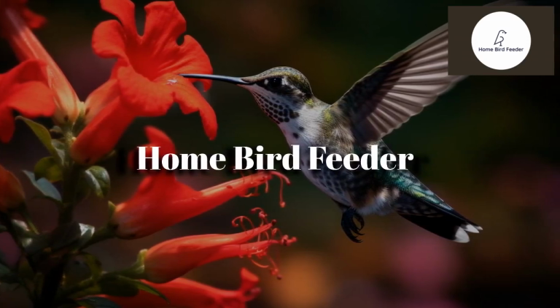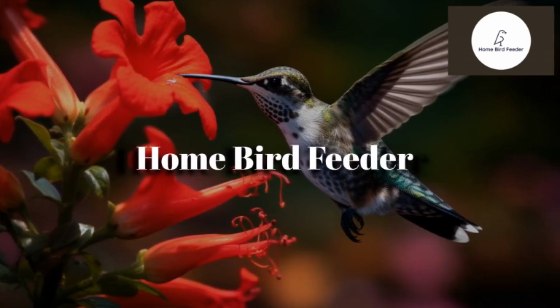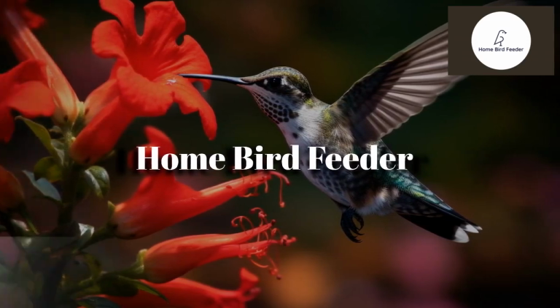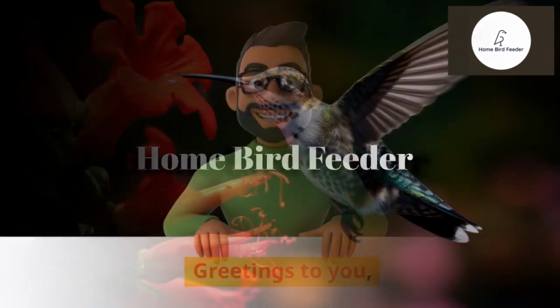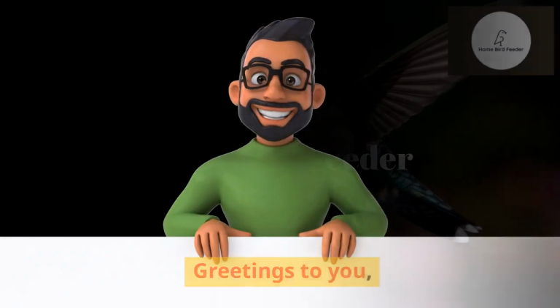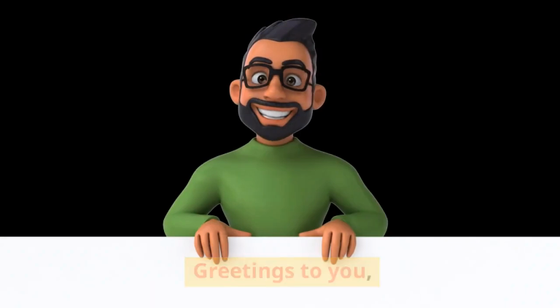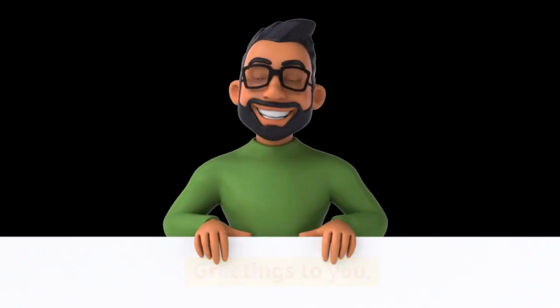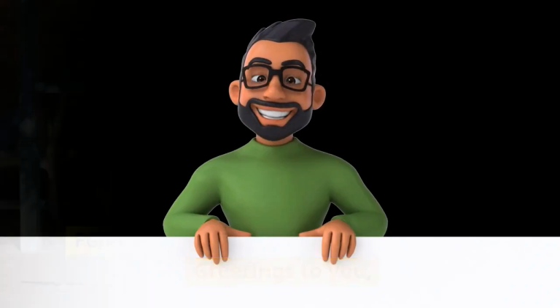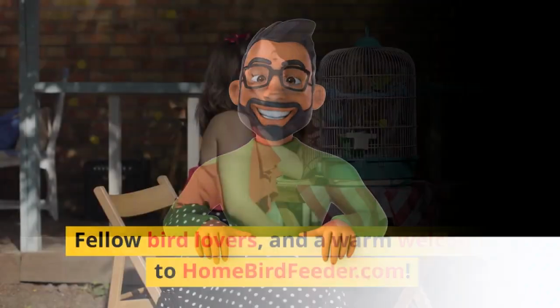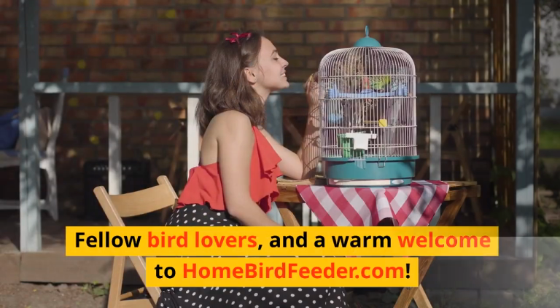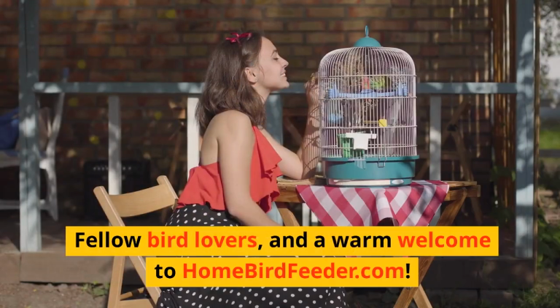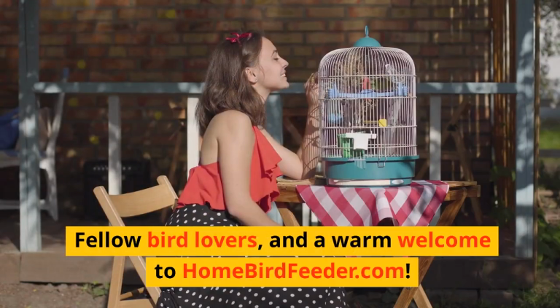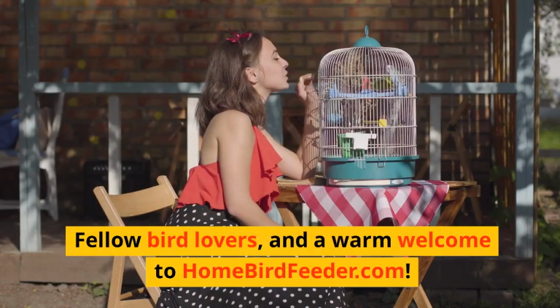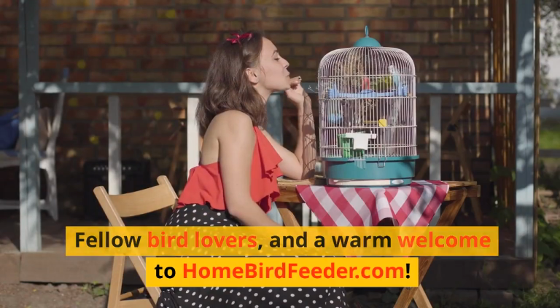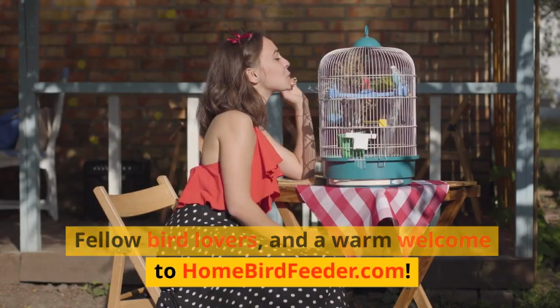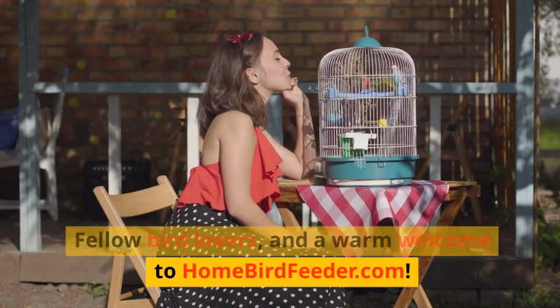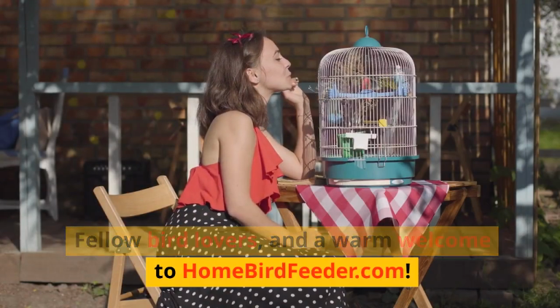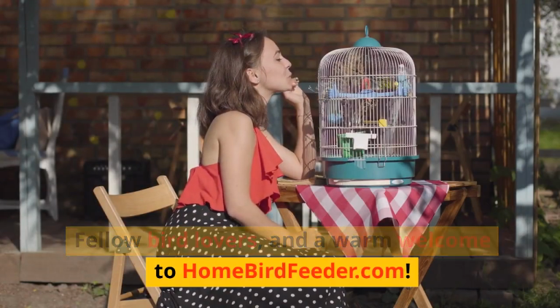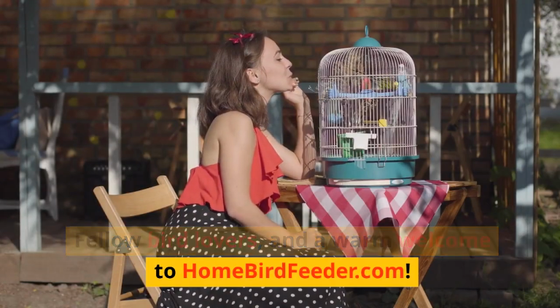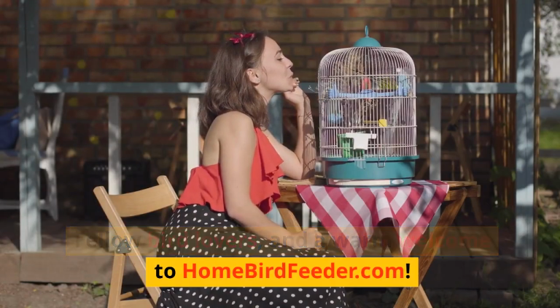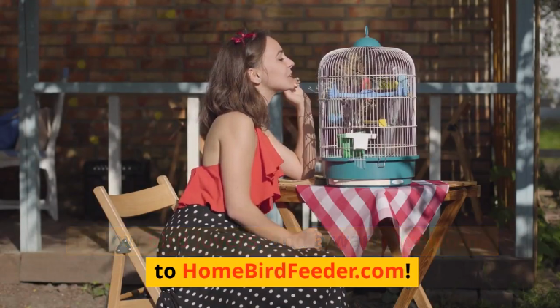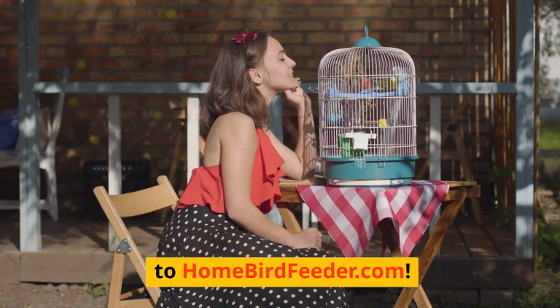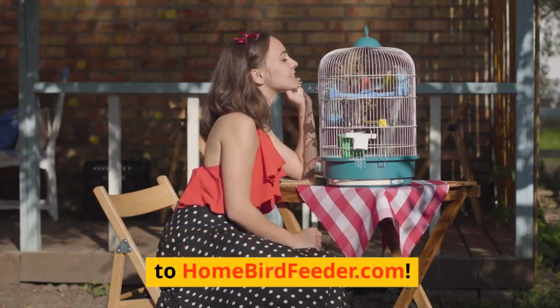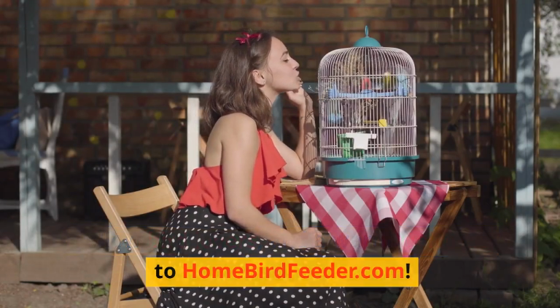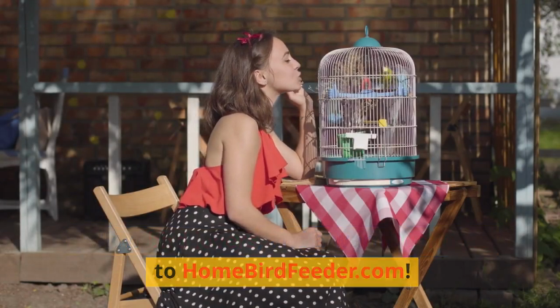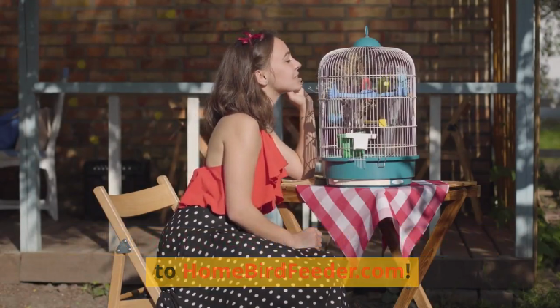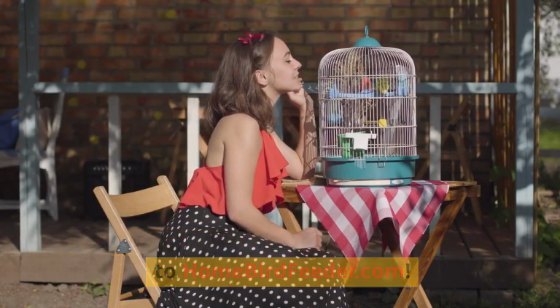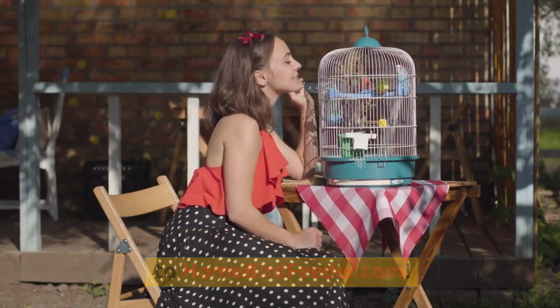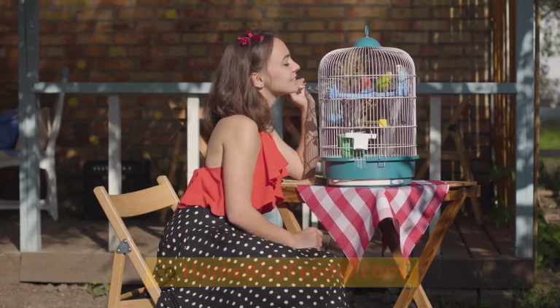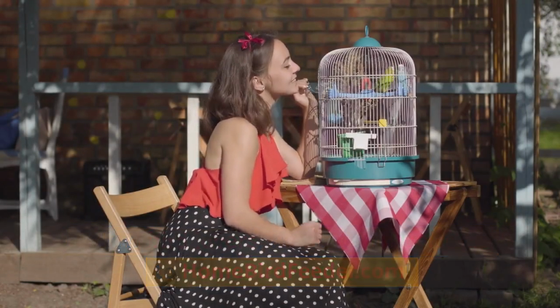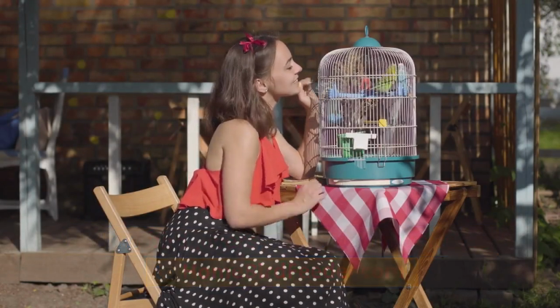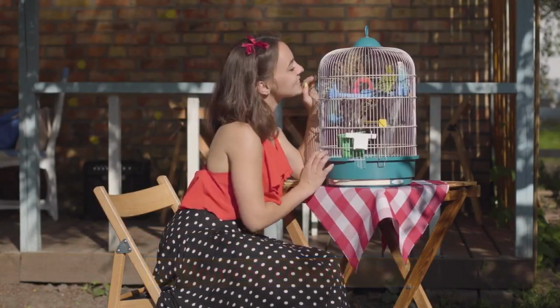Greetings to you, fellow bird lovers, and a warm welcome to homebirdfeeder.com.